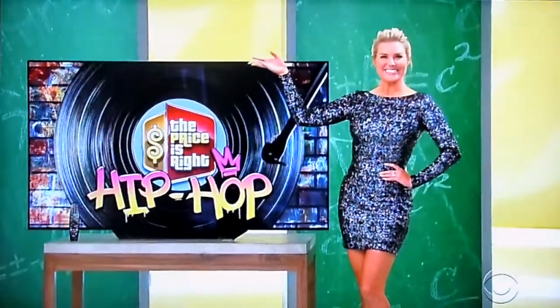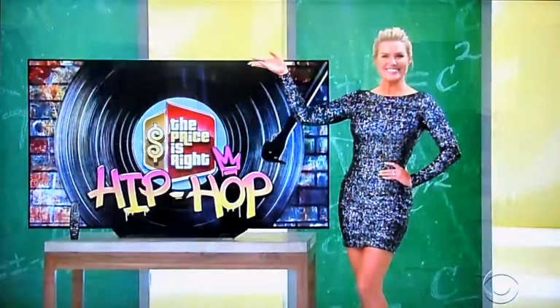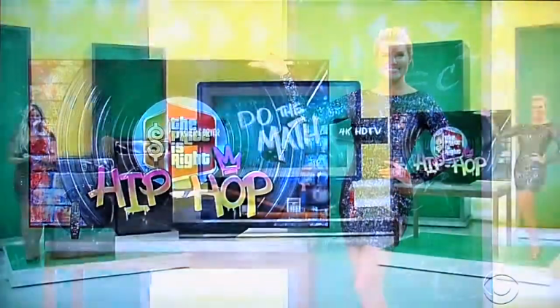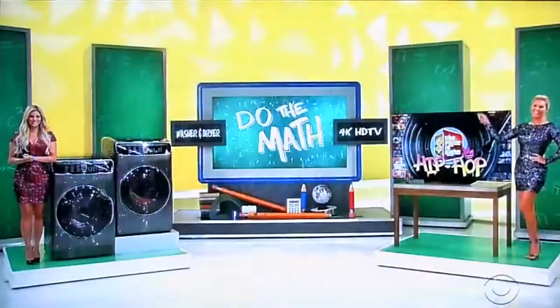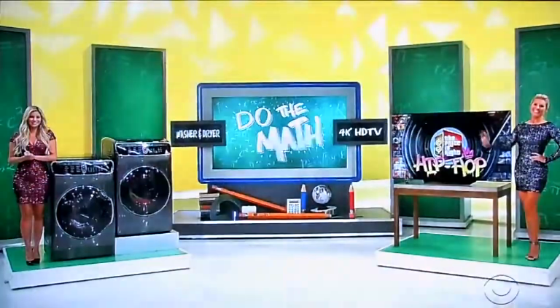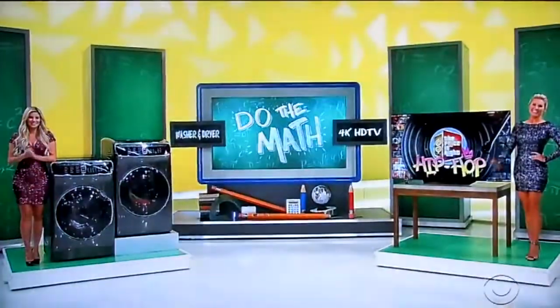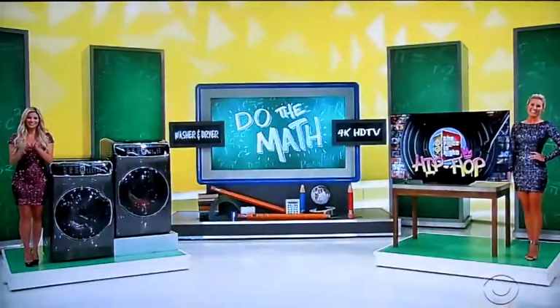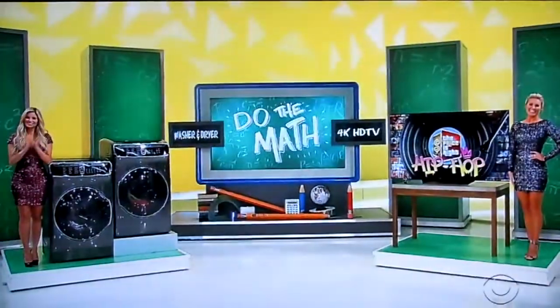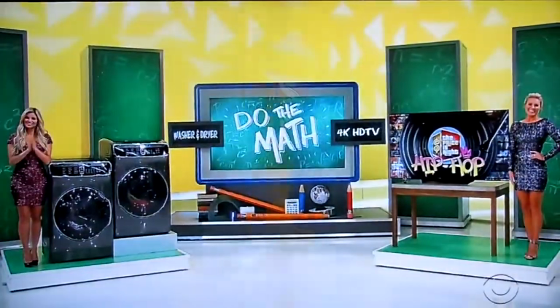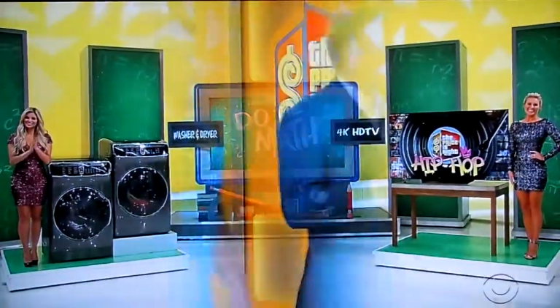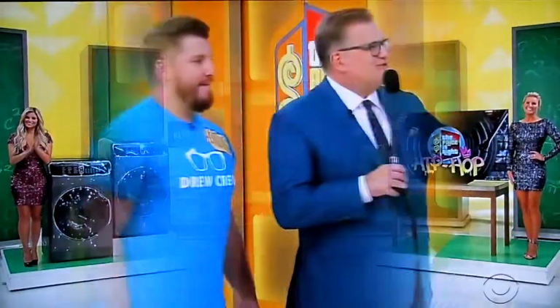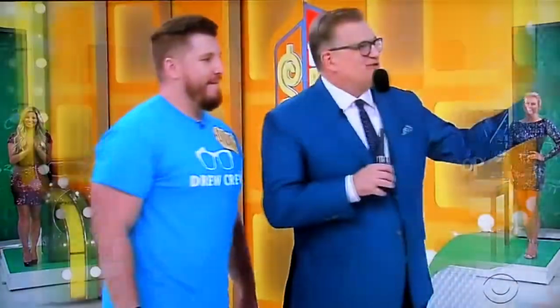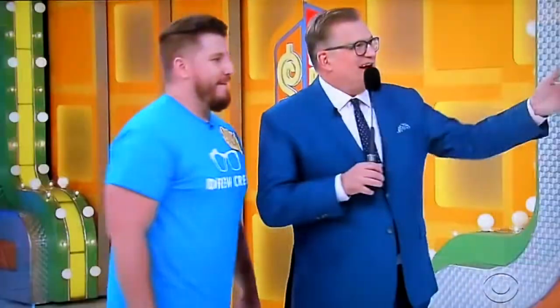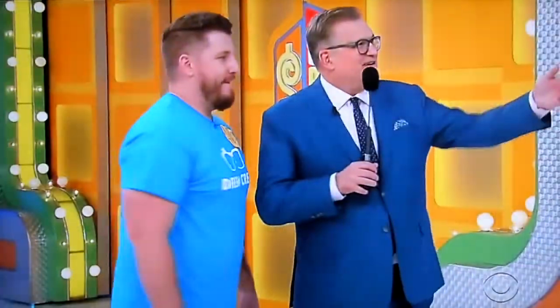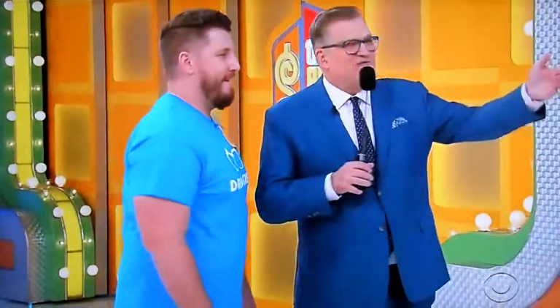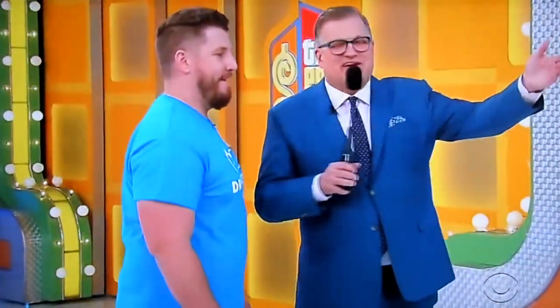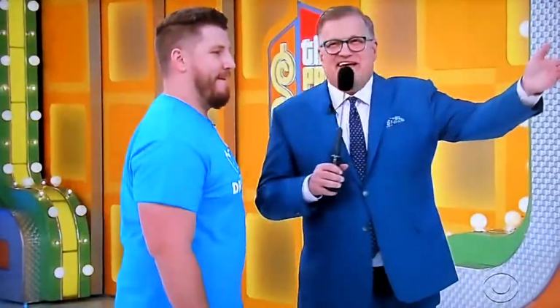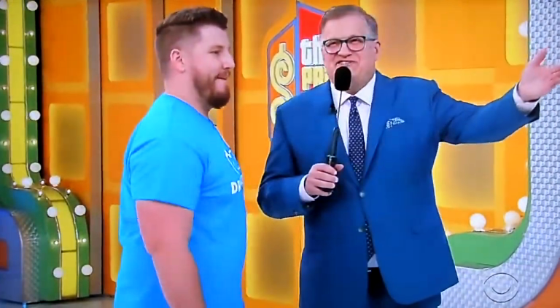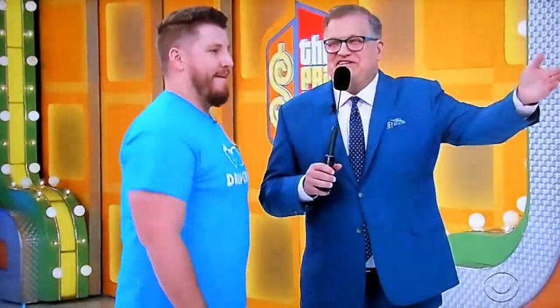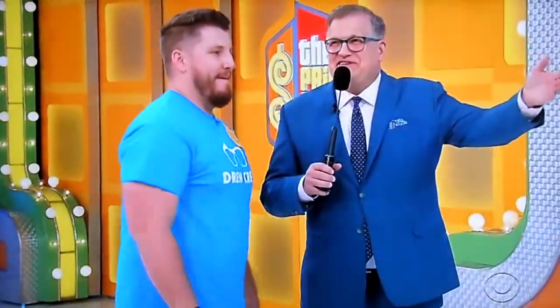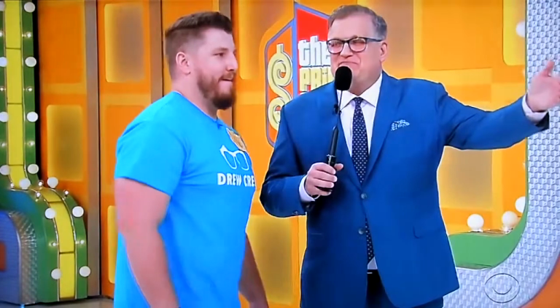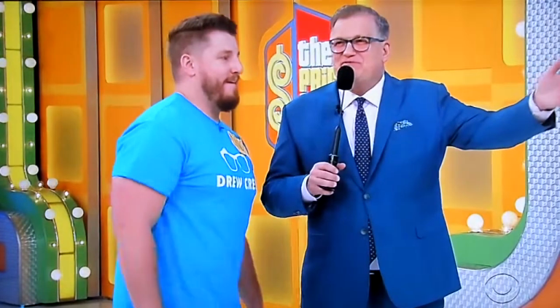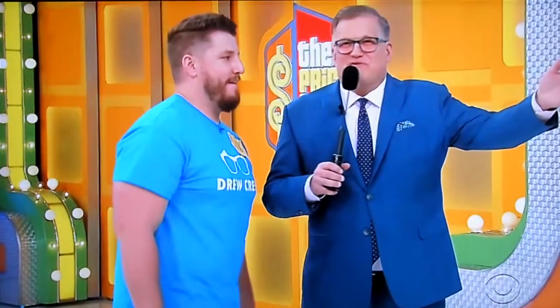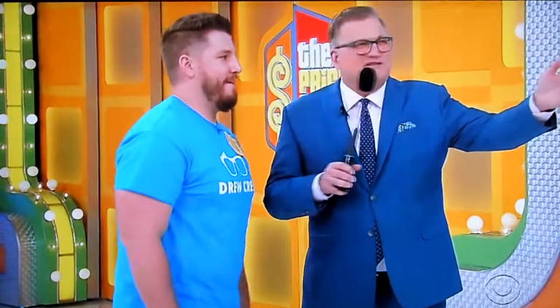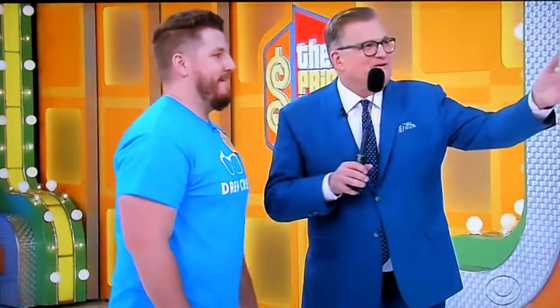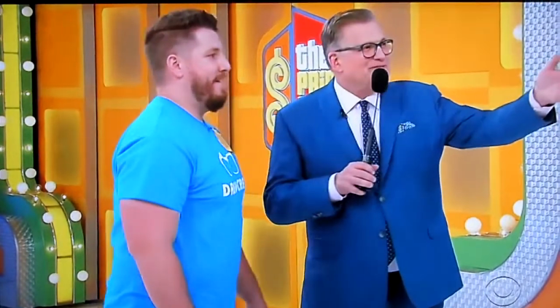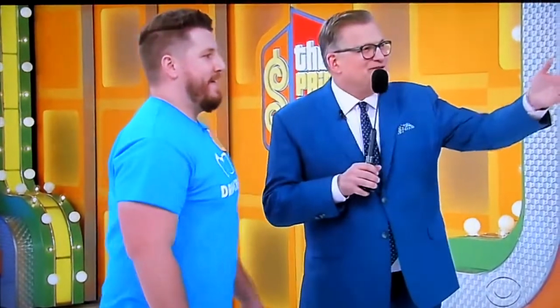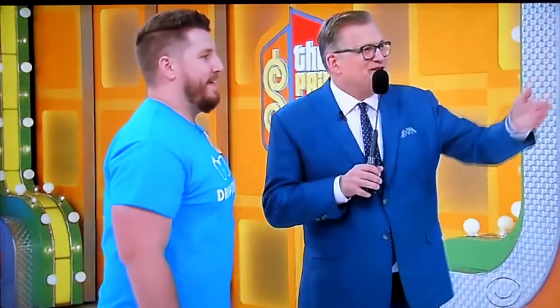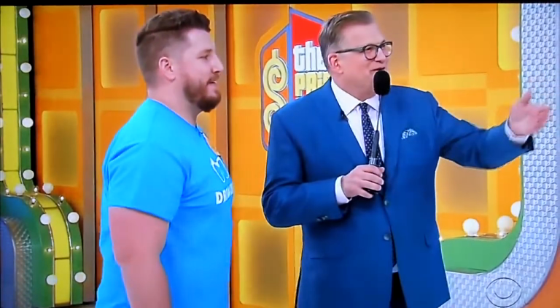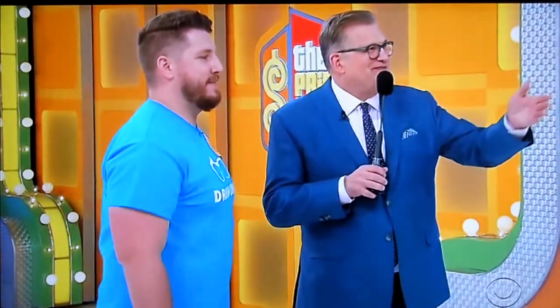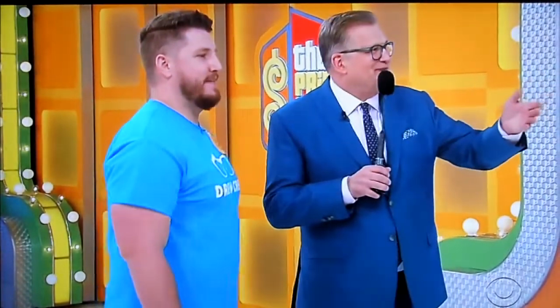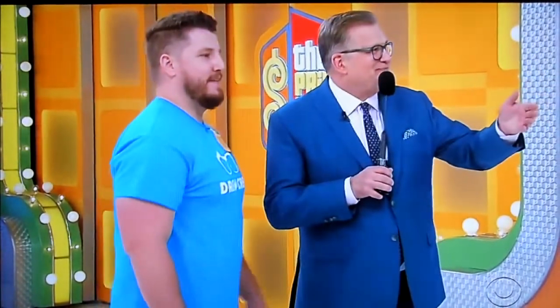Alright, Andrew, a washer and dryer and a 4K TV — perfect for watching old episodes of Yo! MTV Raps.